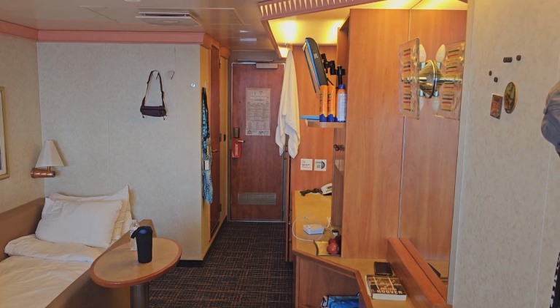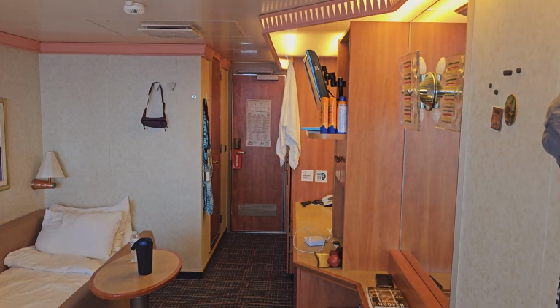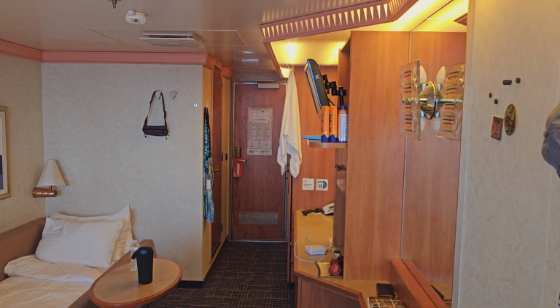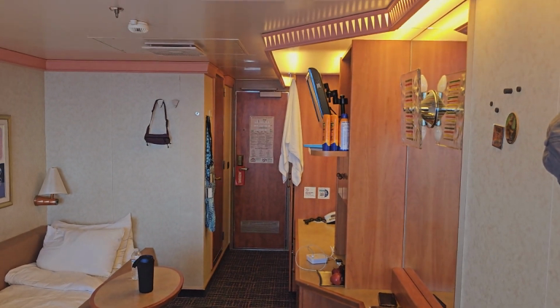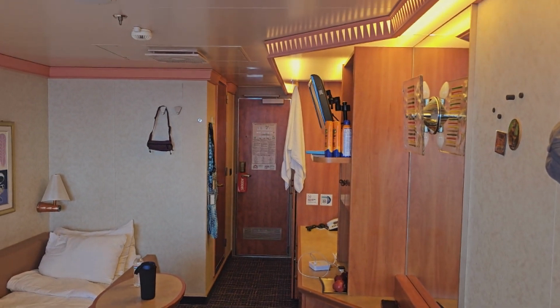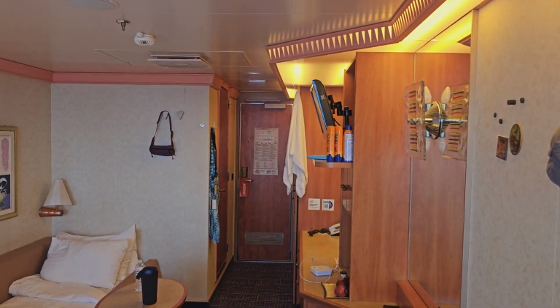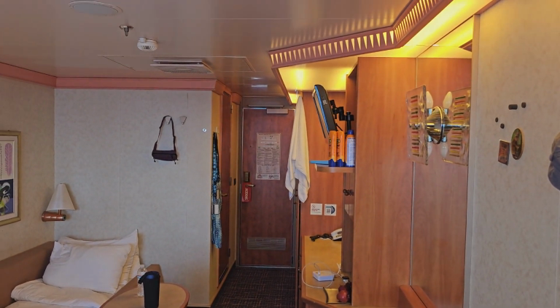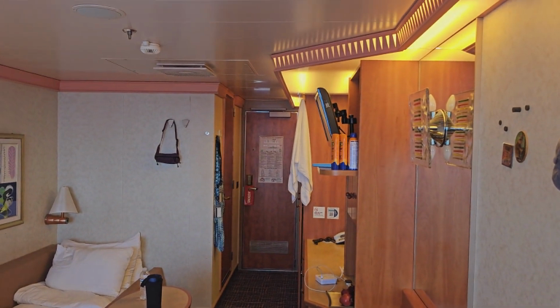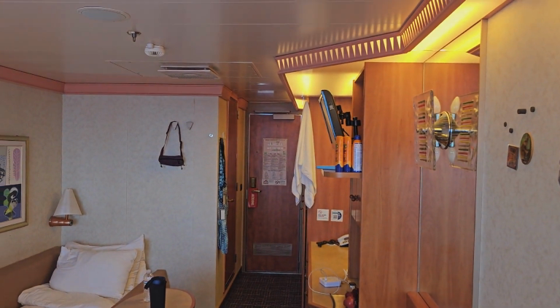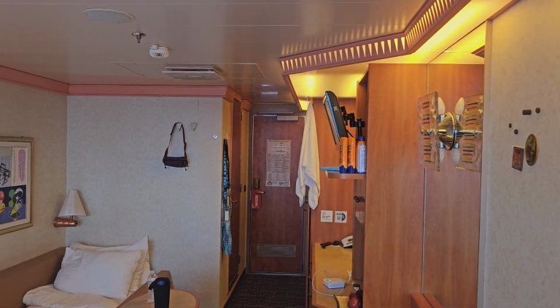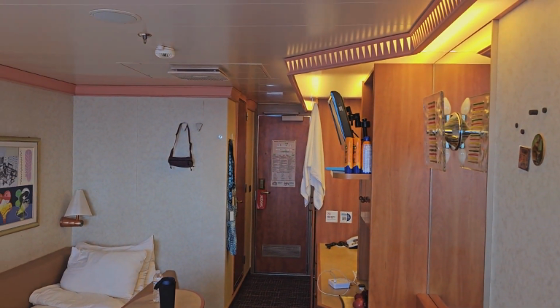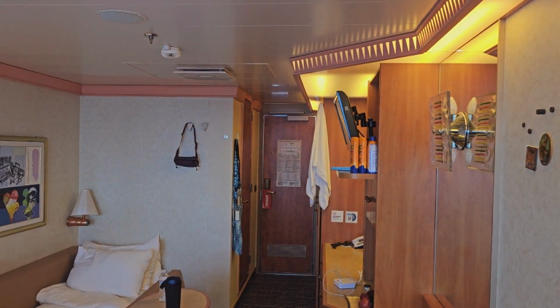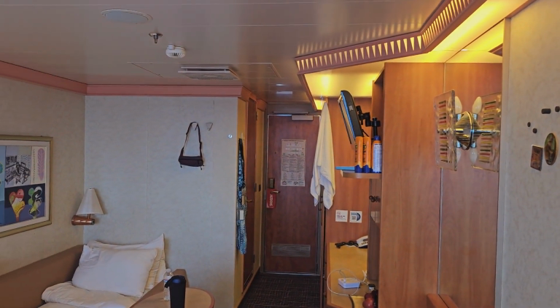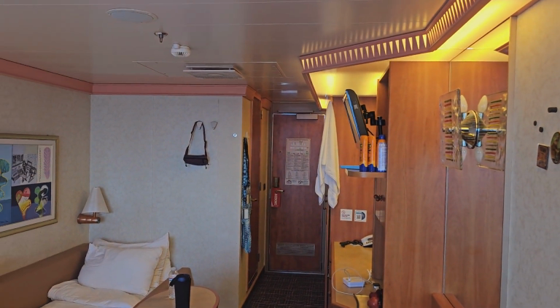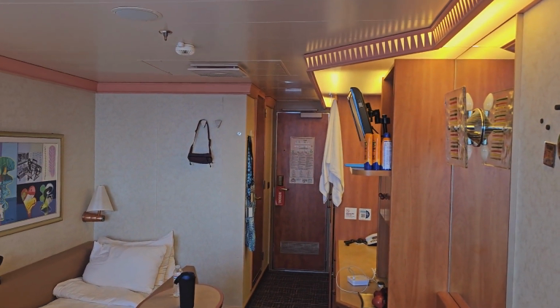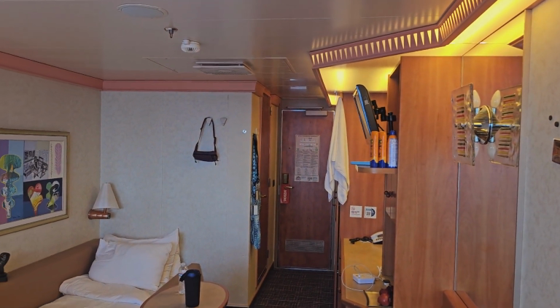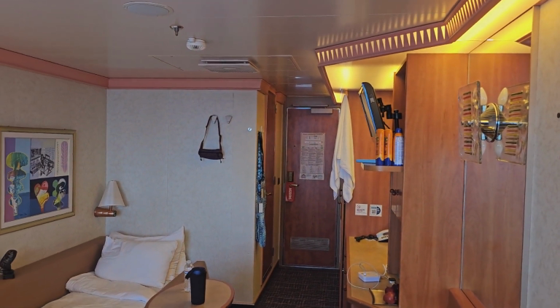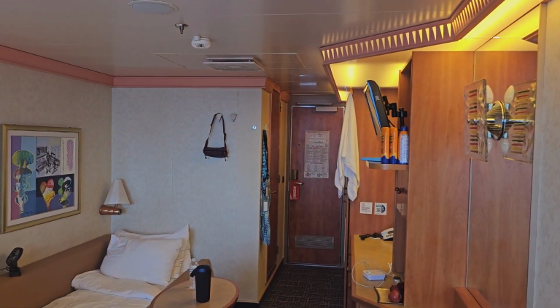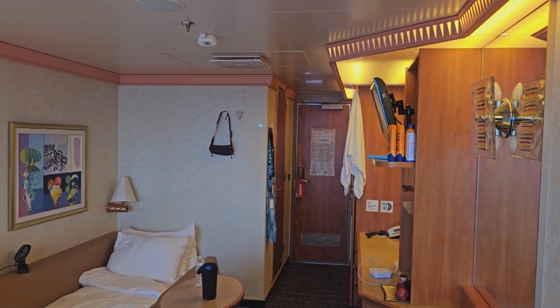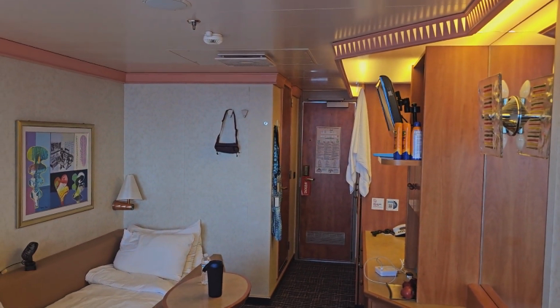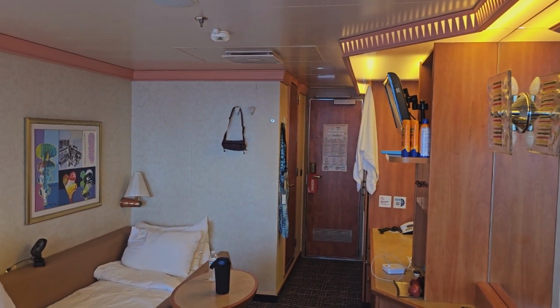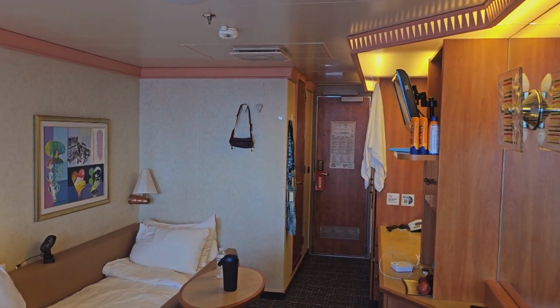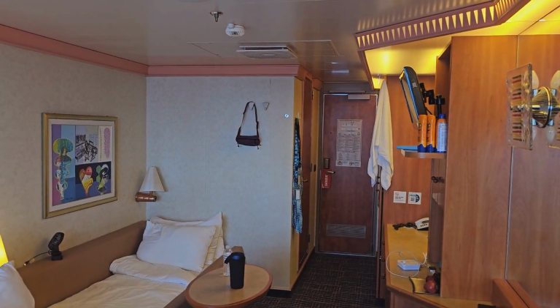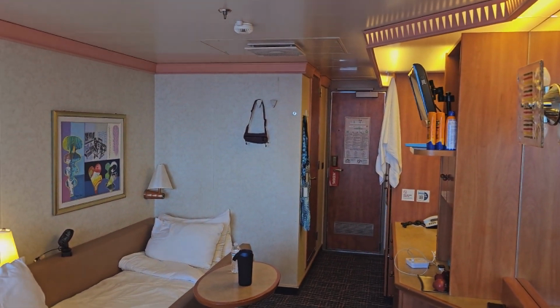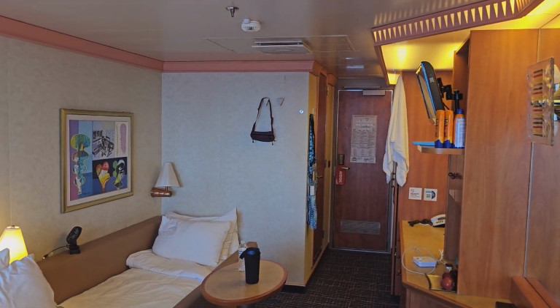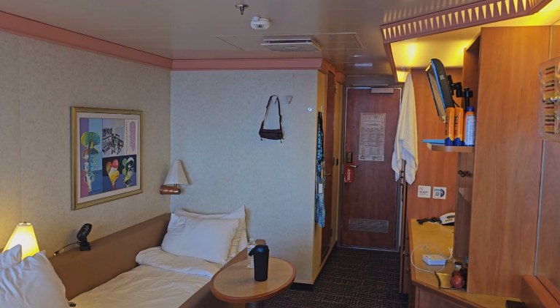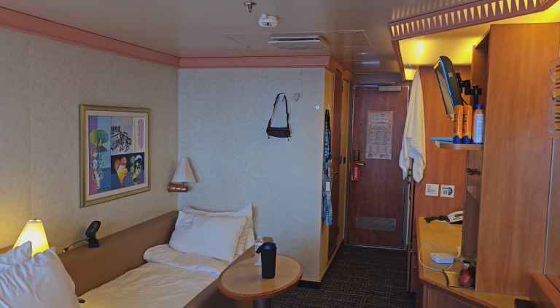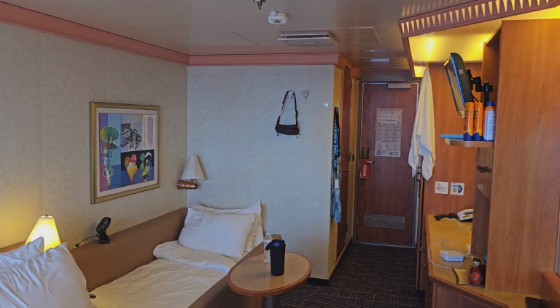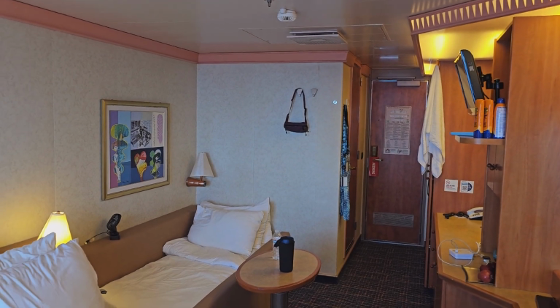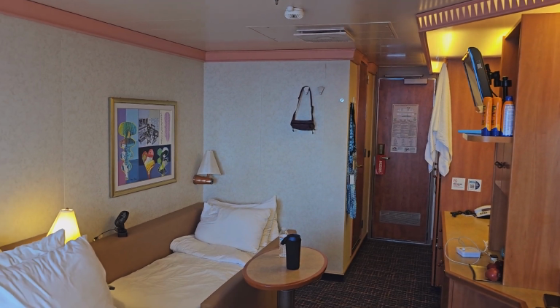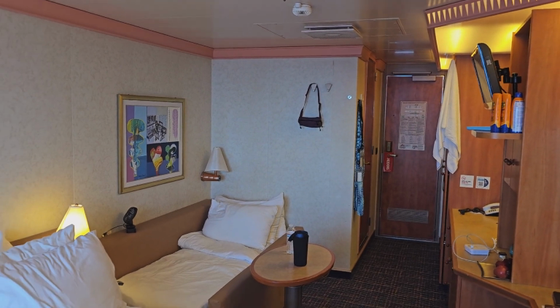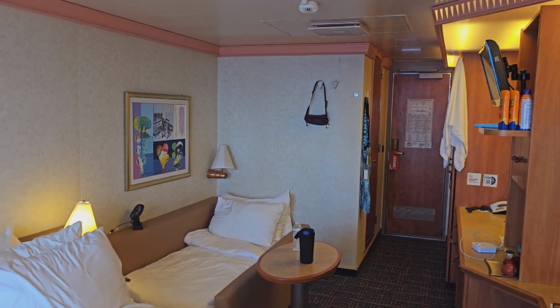So again, Cabin 7348 on the Carnival Liberty. Thank you.